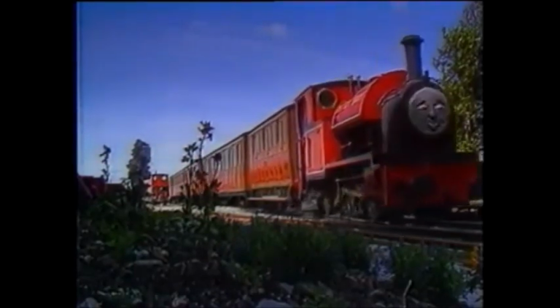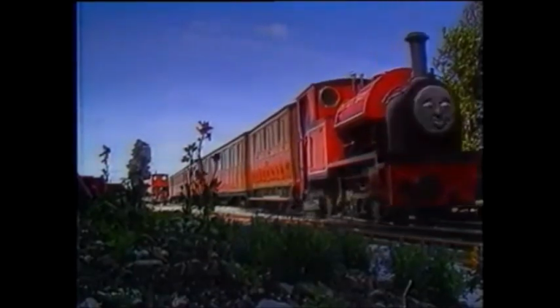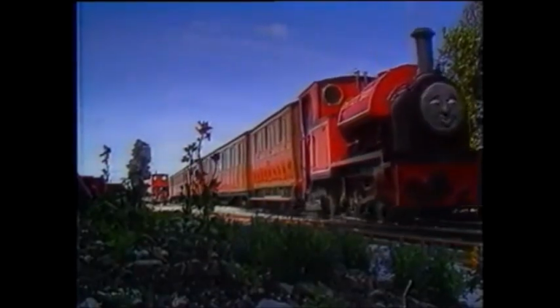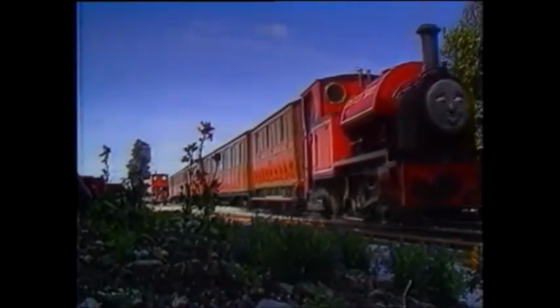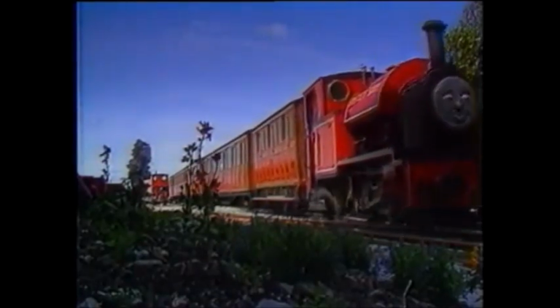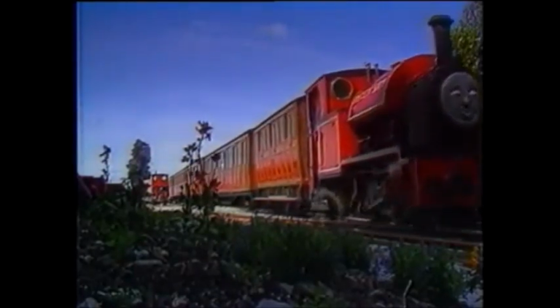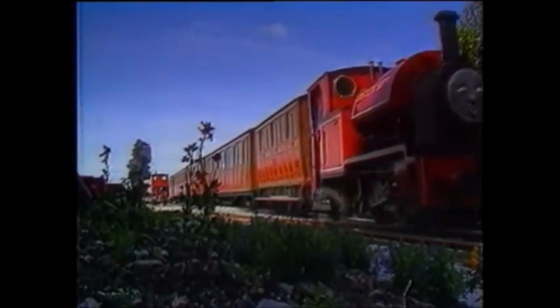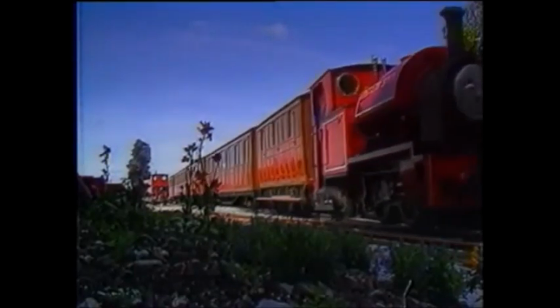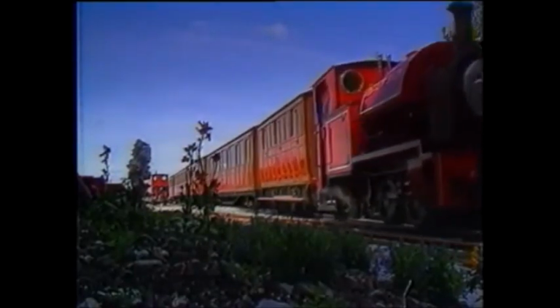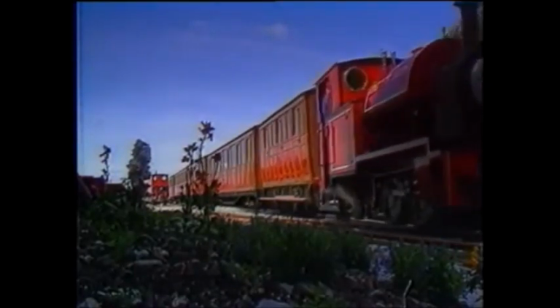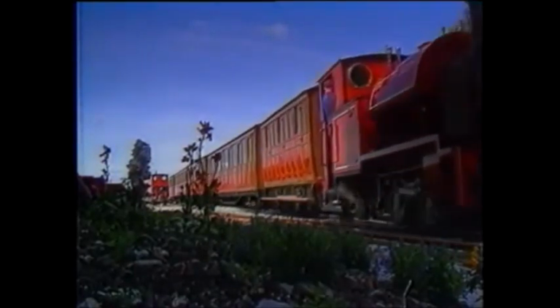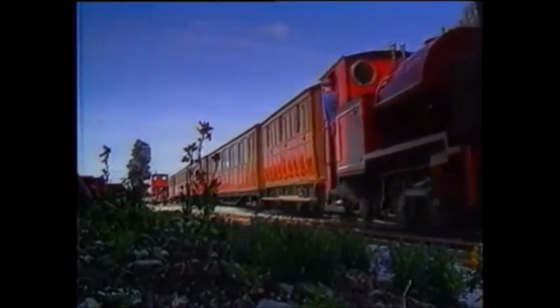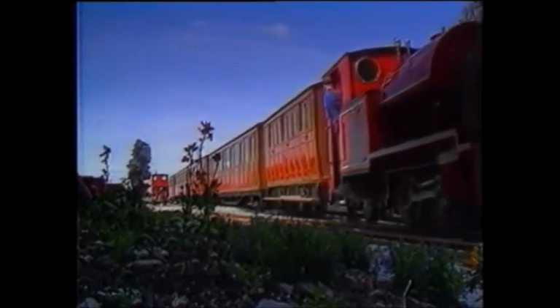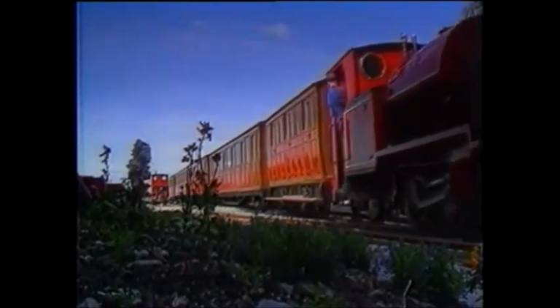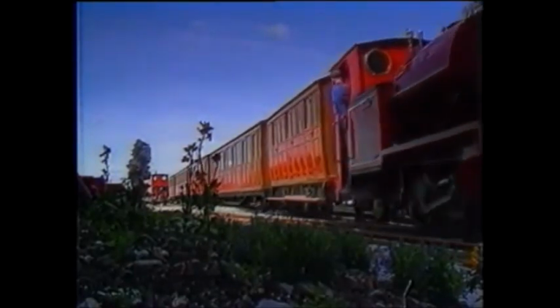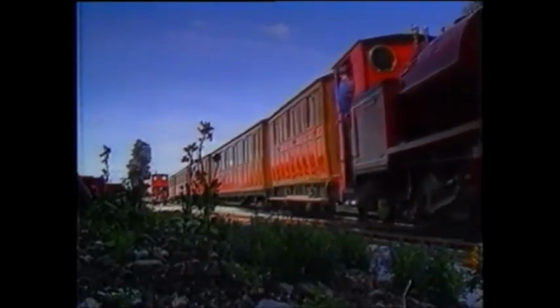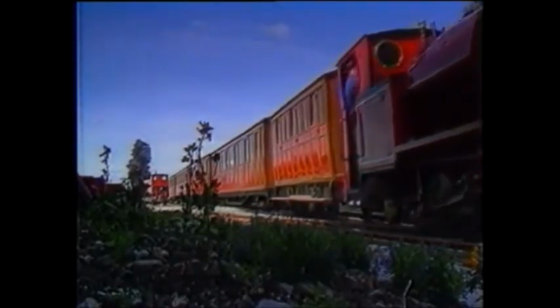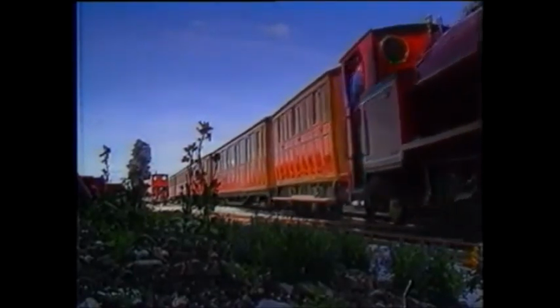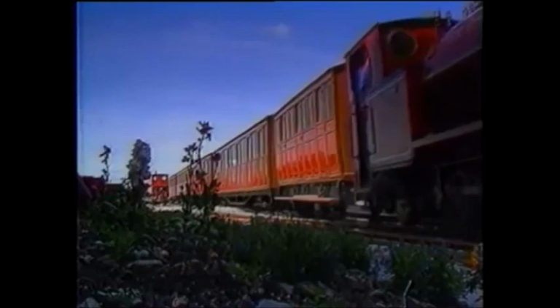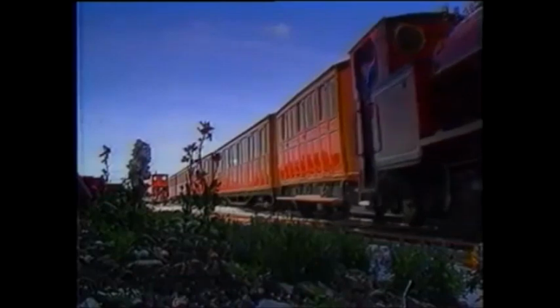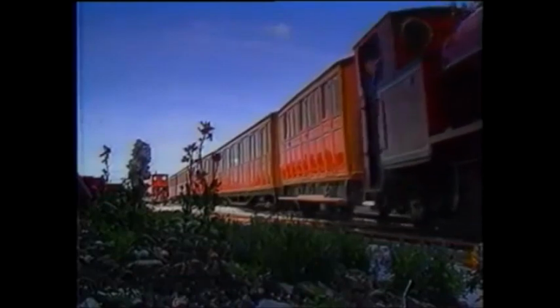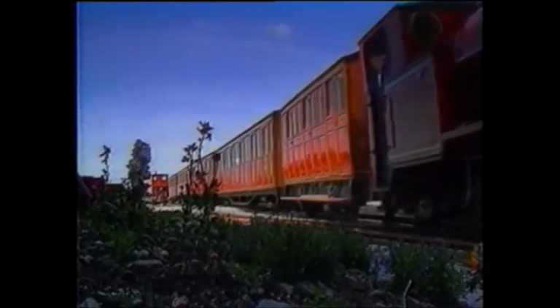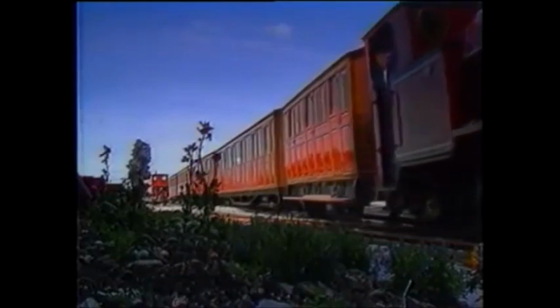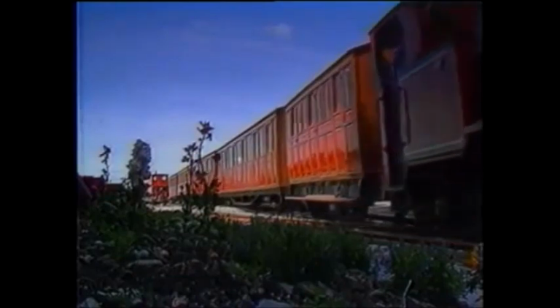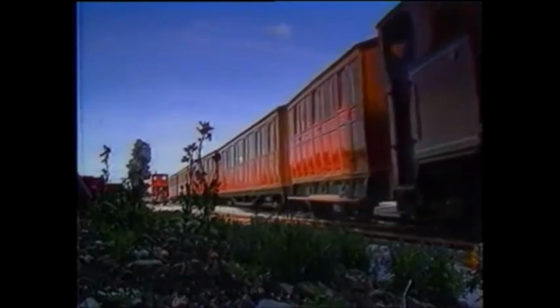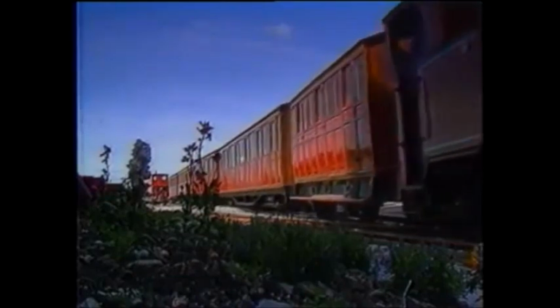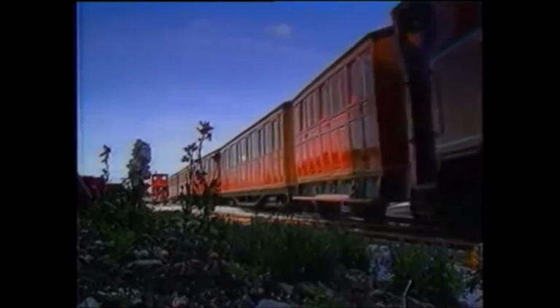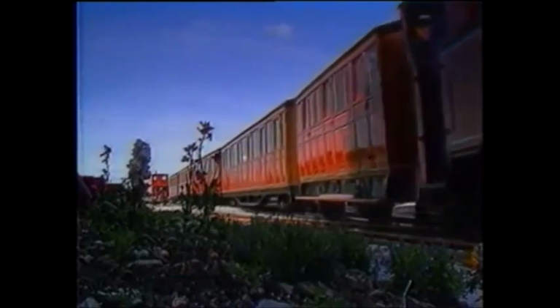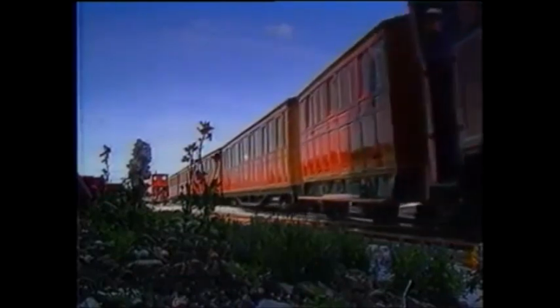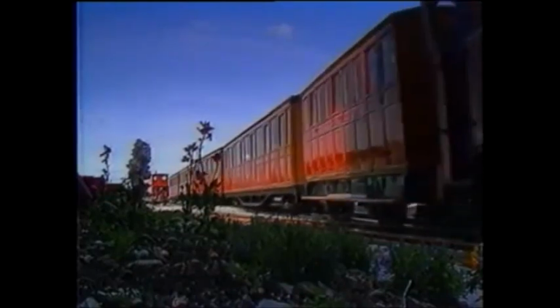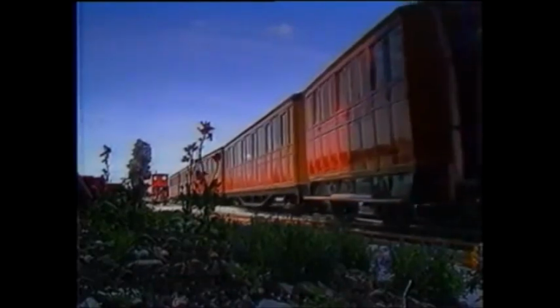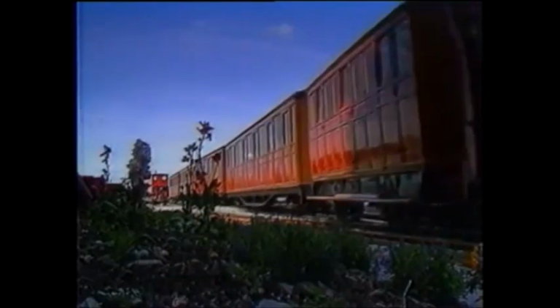The smile on the front of the engine belongs to one of the famous Thomas the Tank Engine characters.